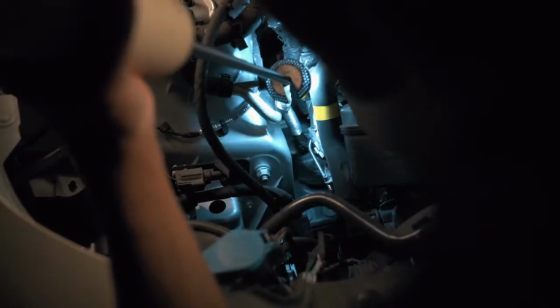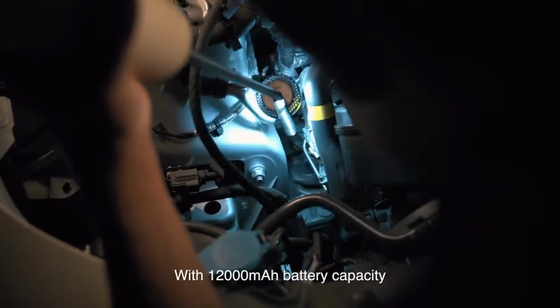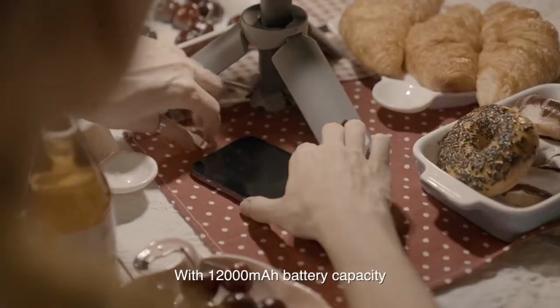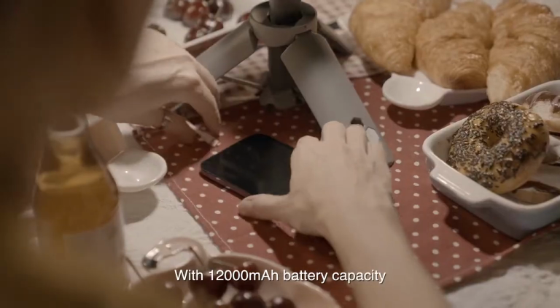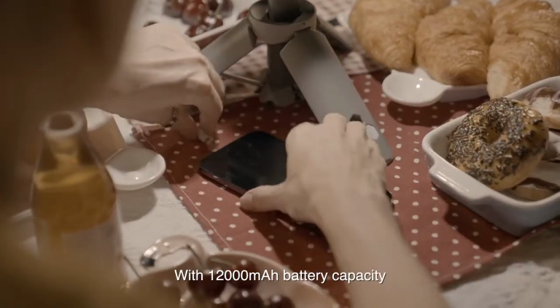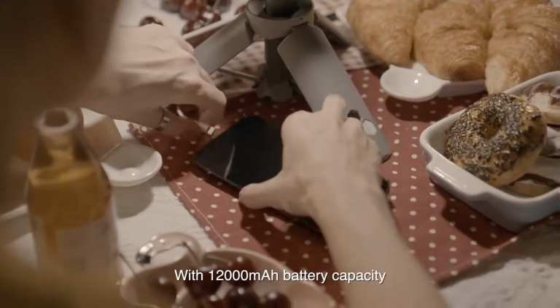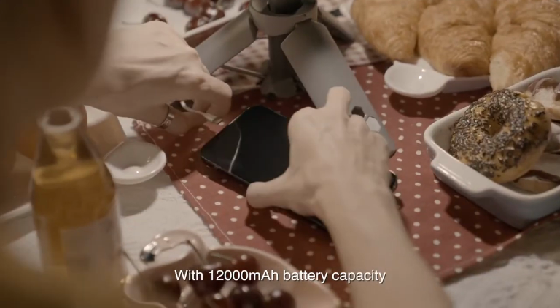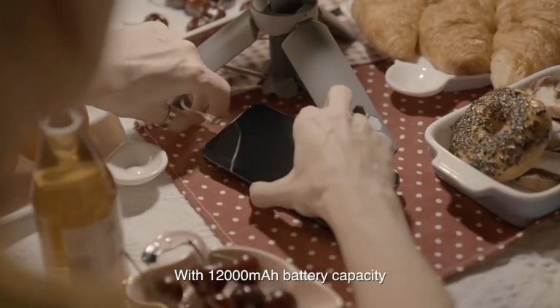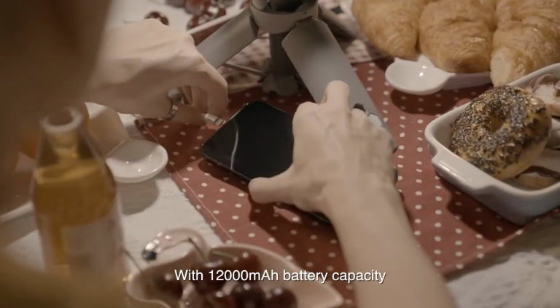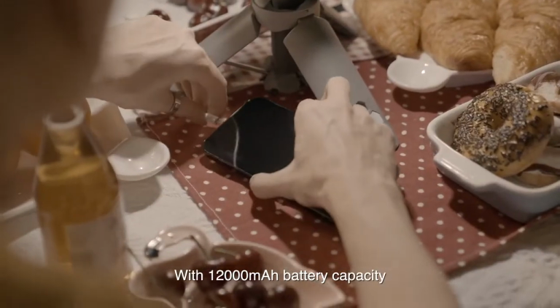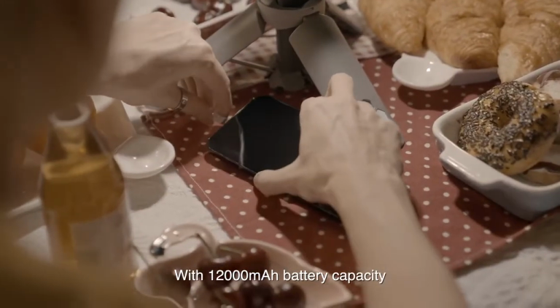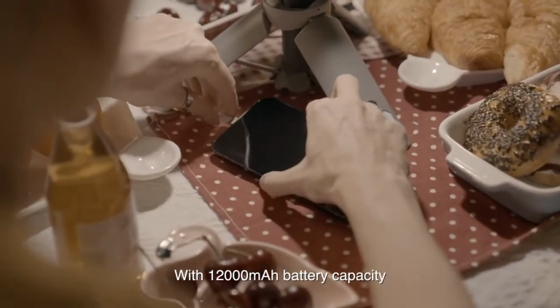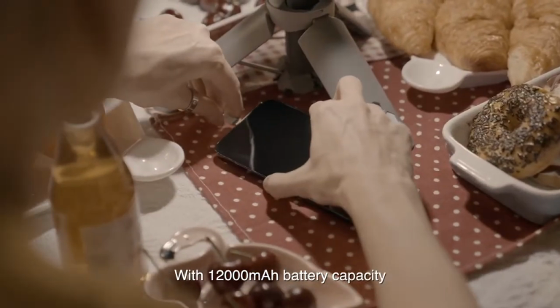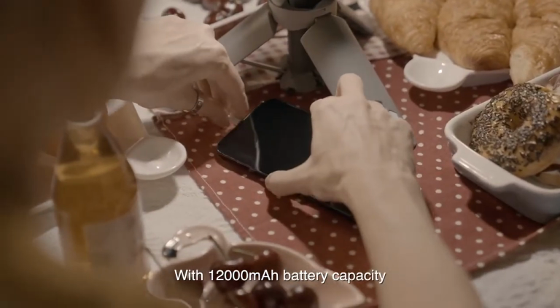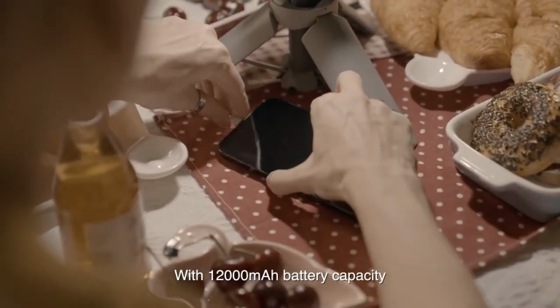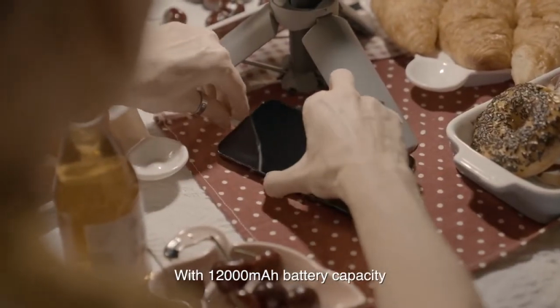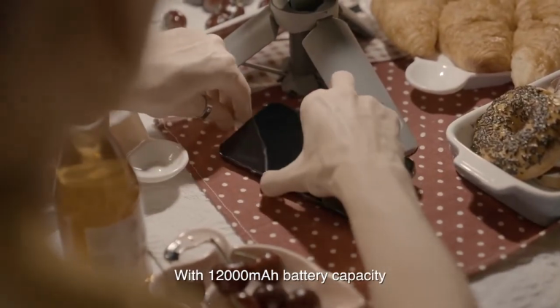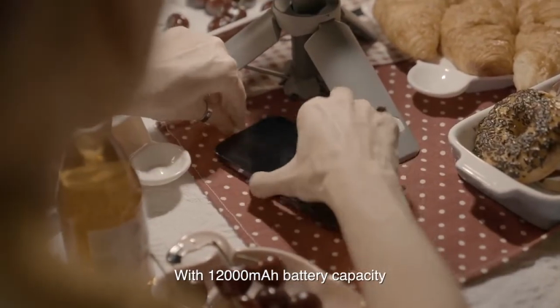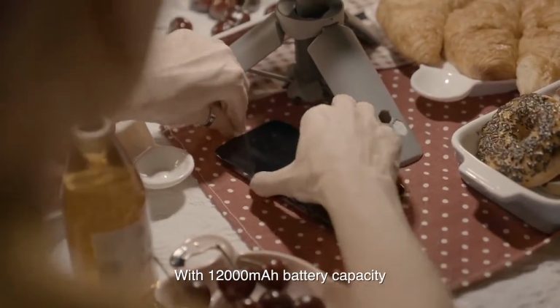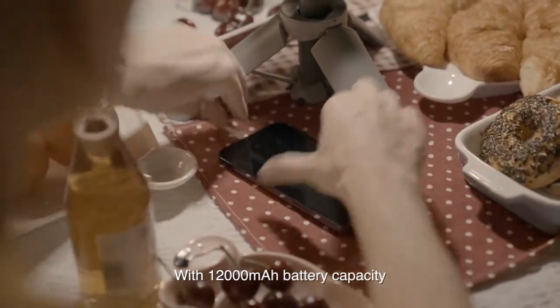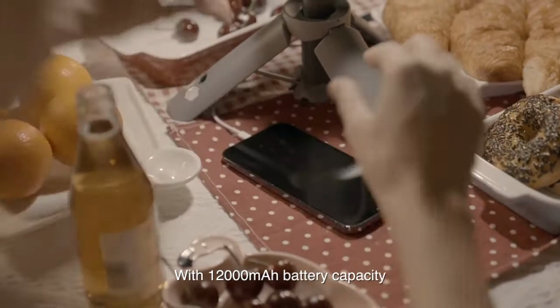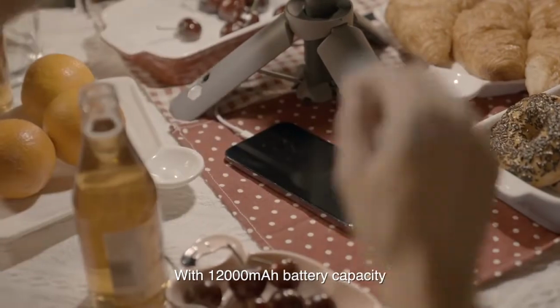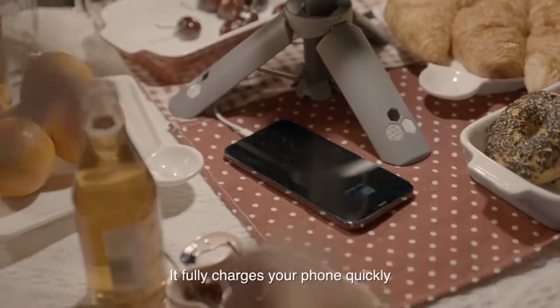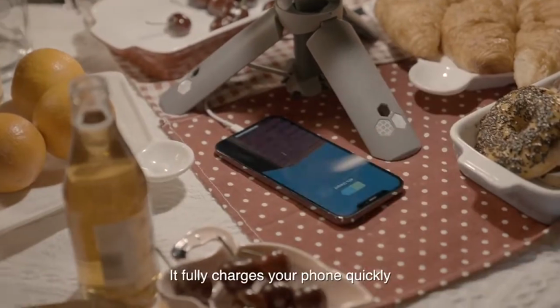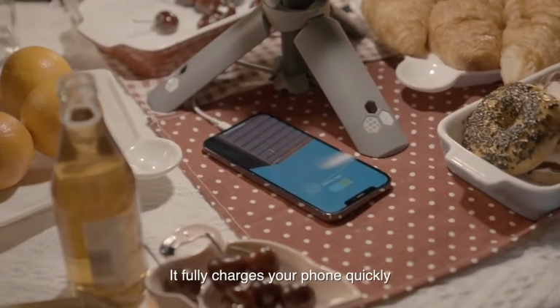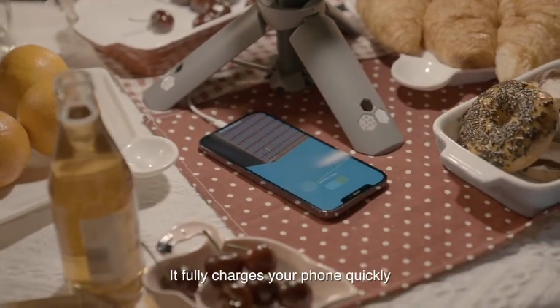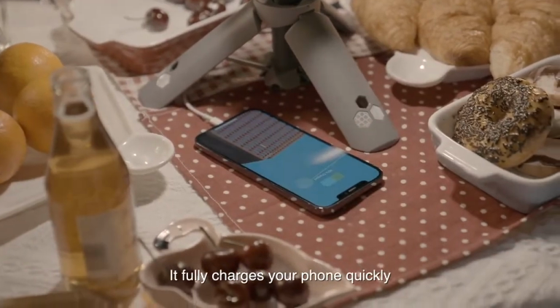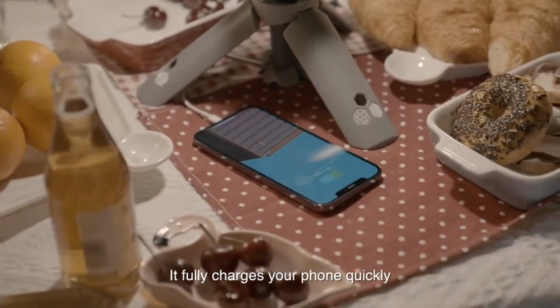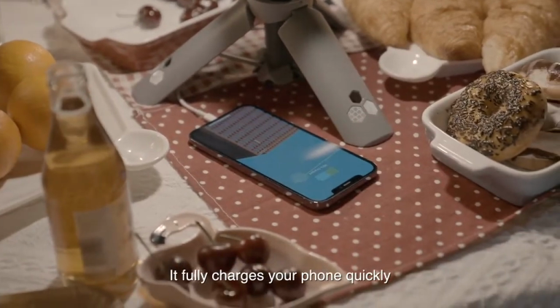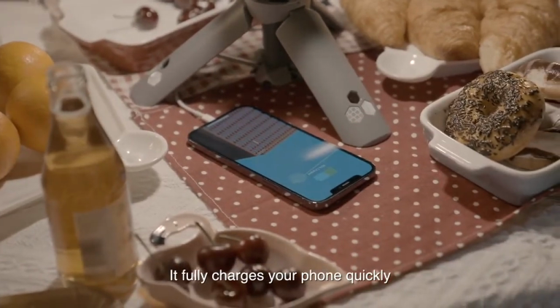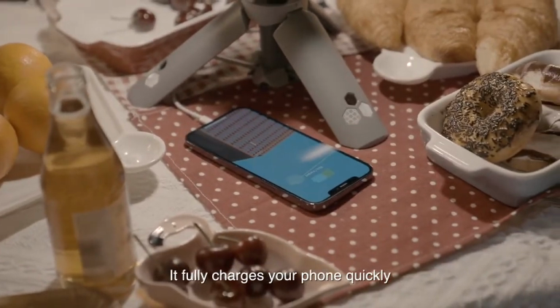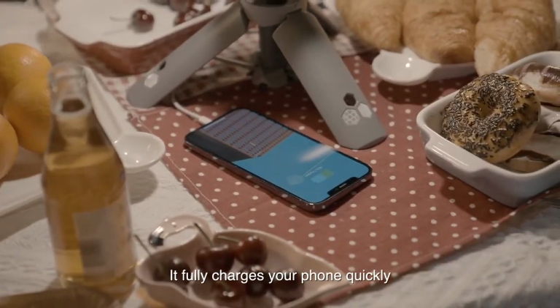With 12,000 milliampere-per-hour battery capacity, it charges your phone quickly.